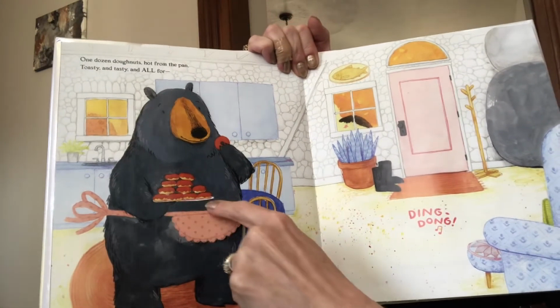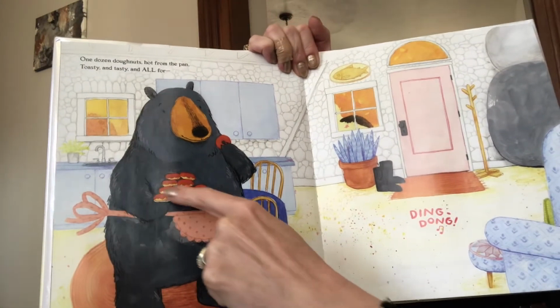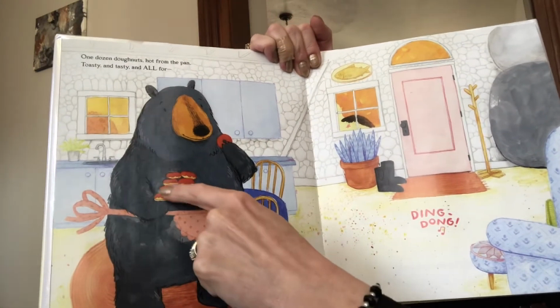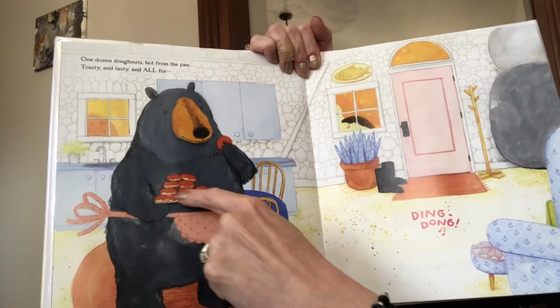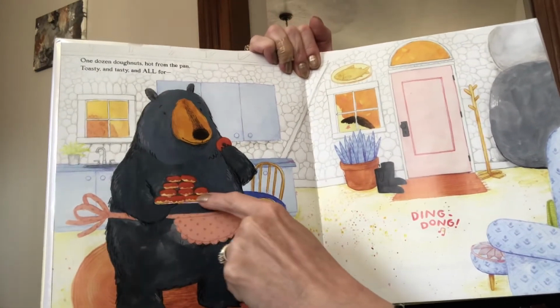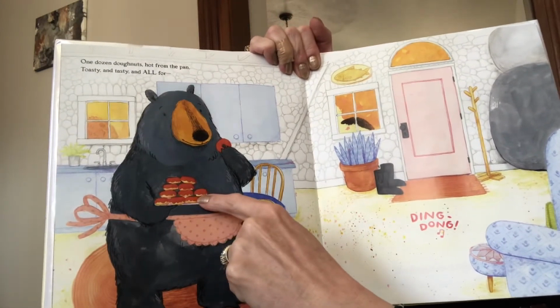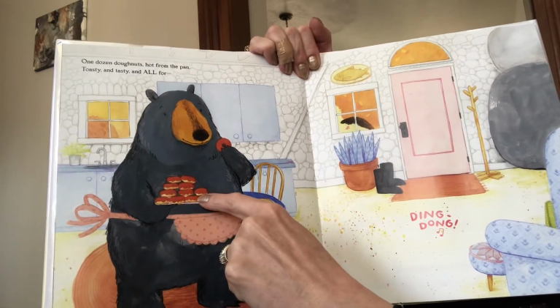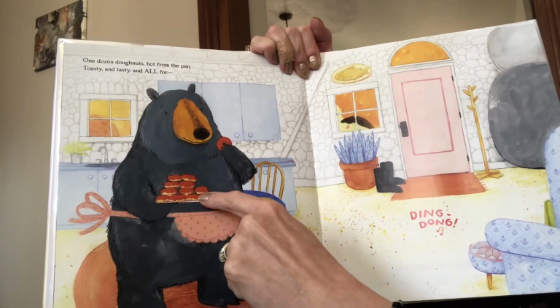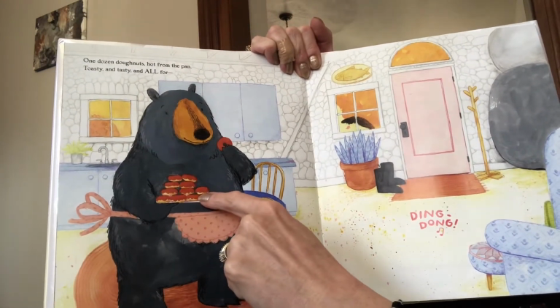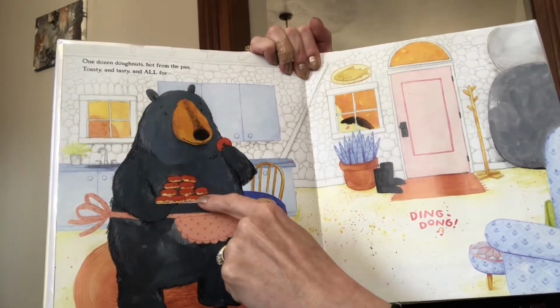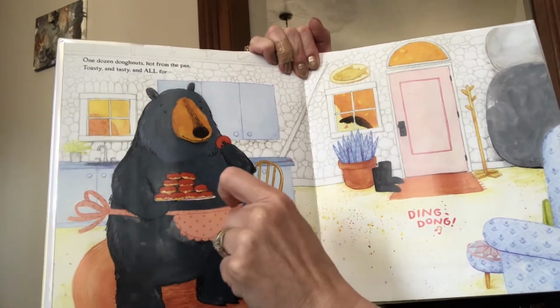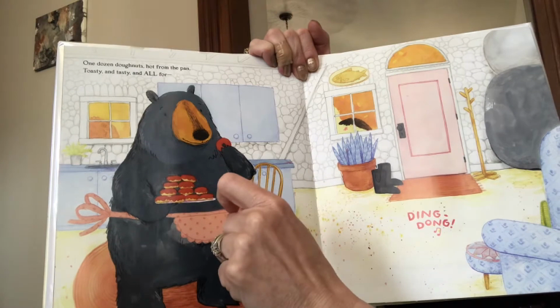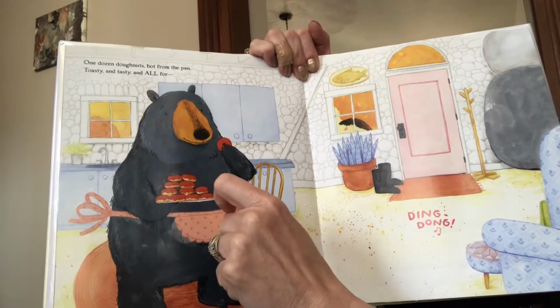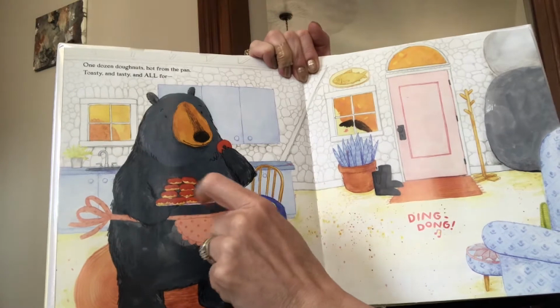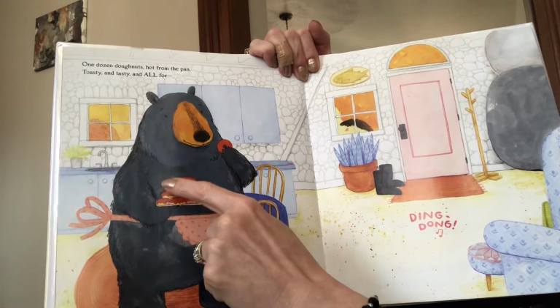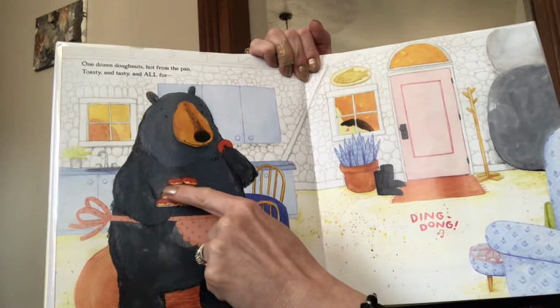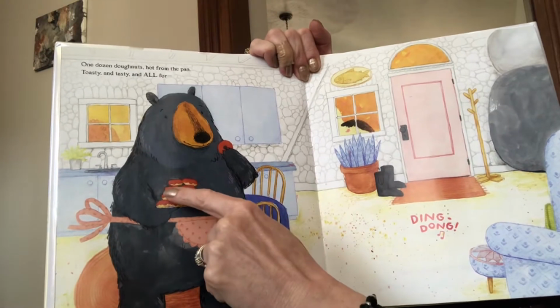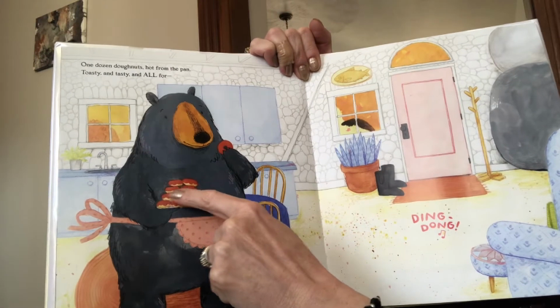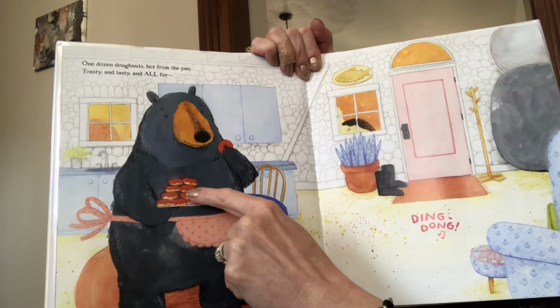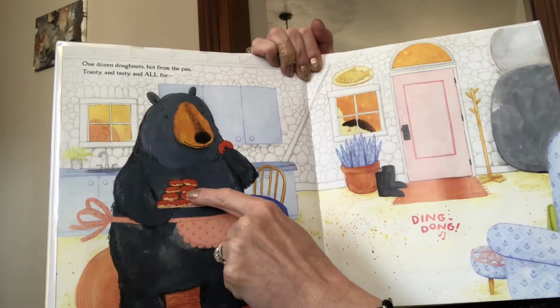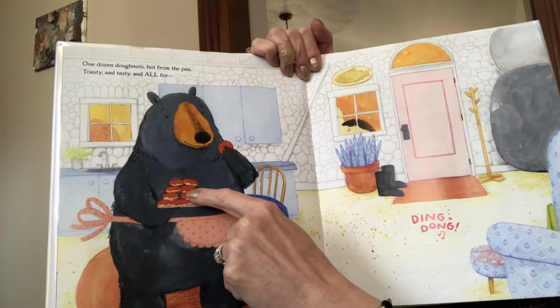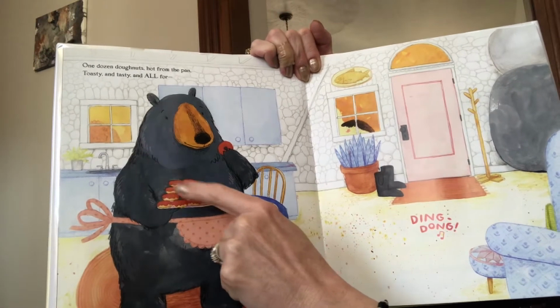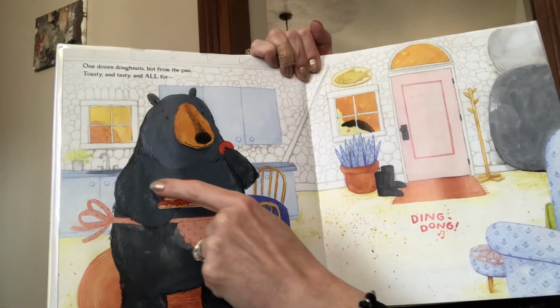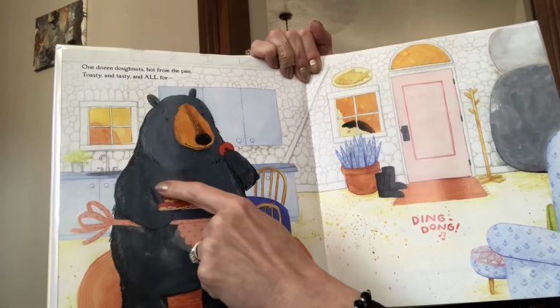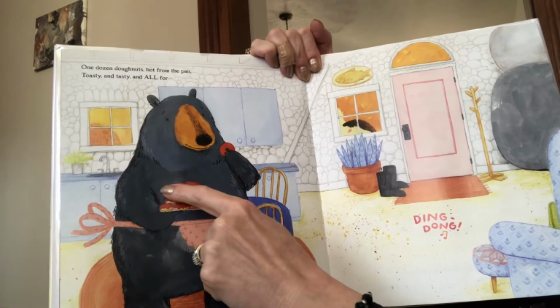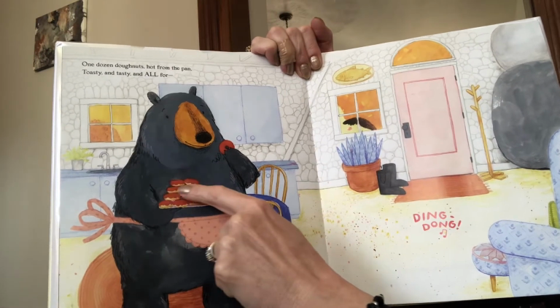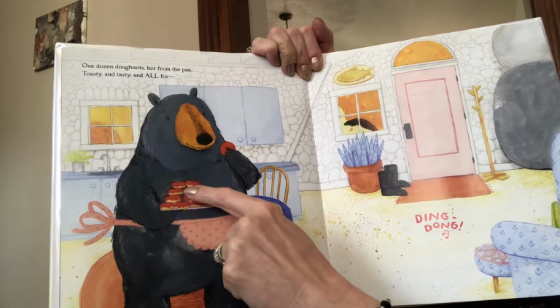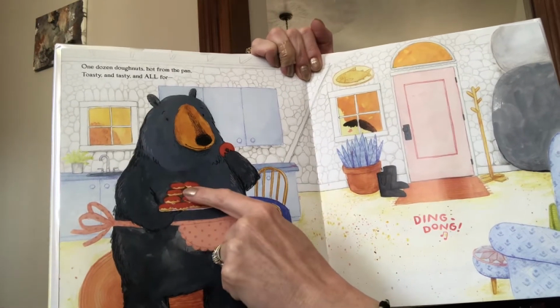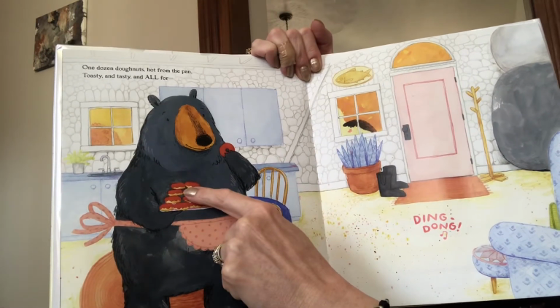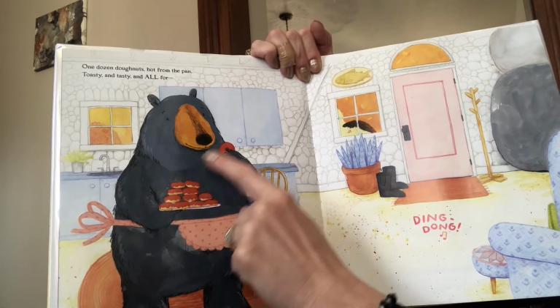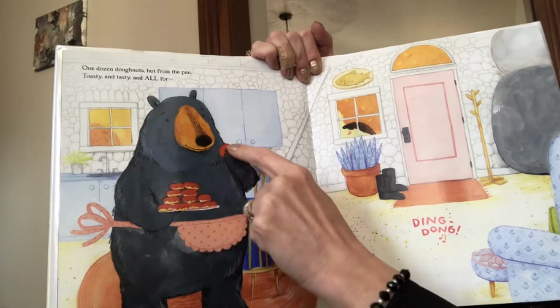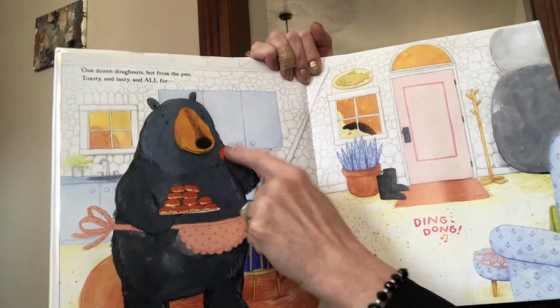Four, three, so that's seven, two more, nine, ten, eleven, twelve.